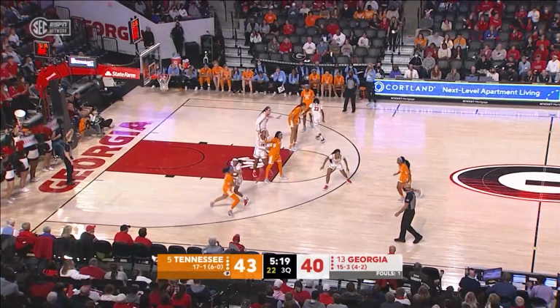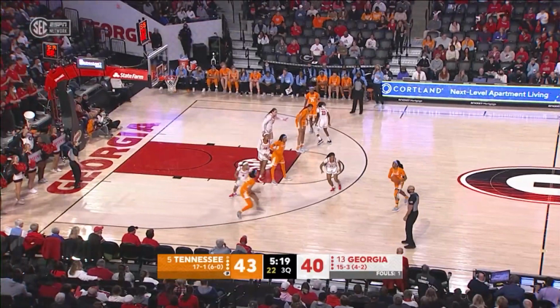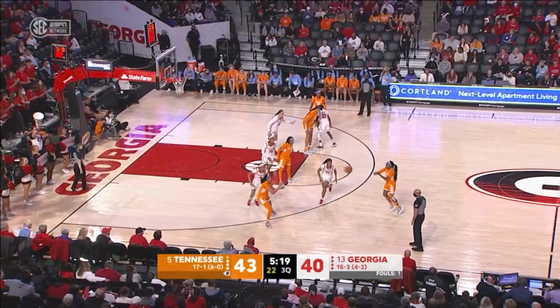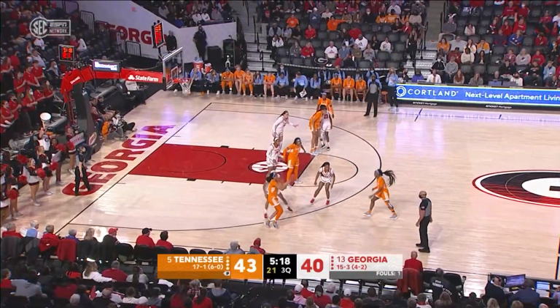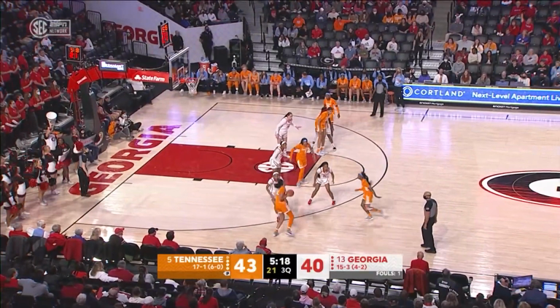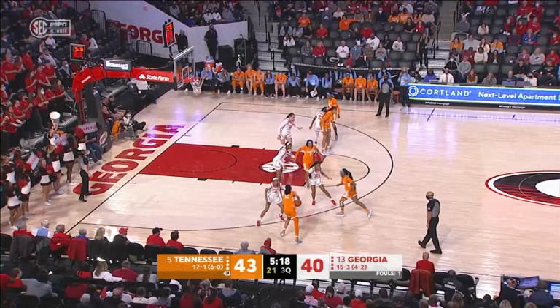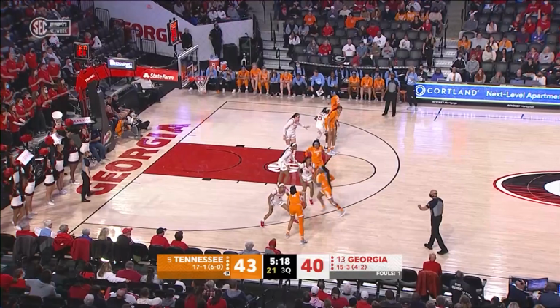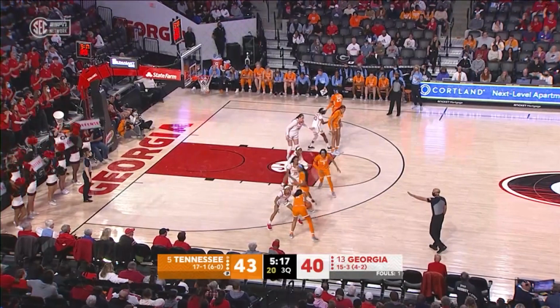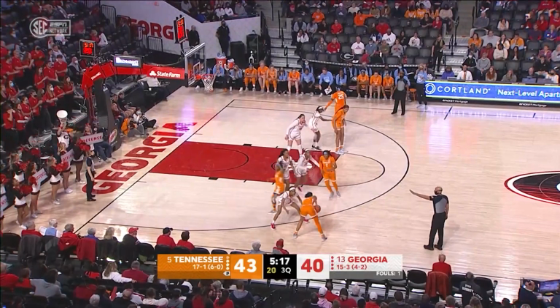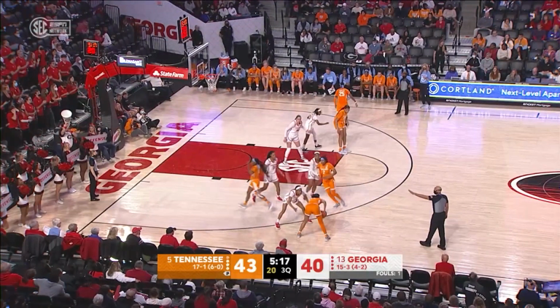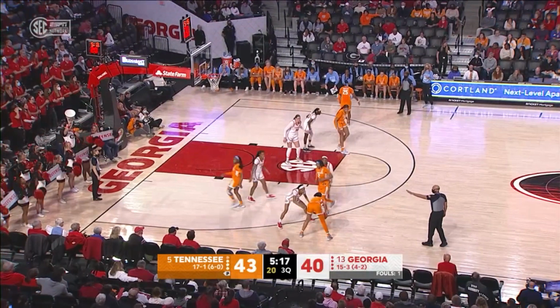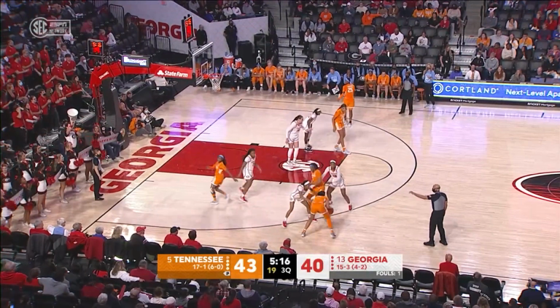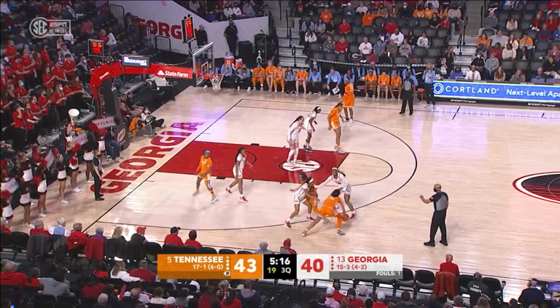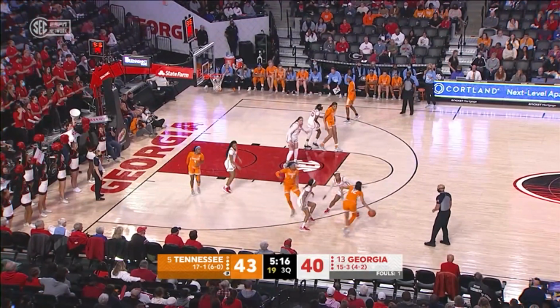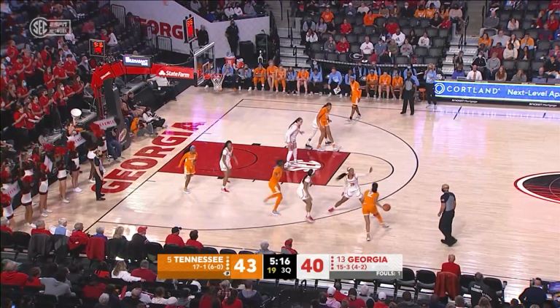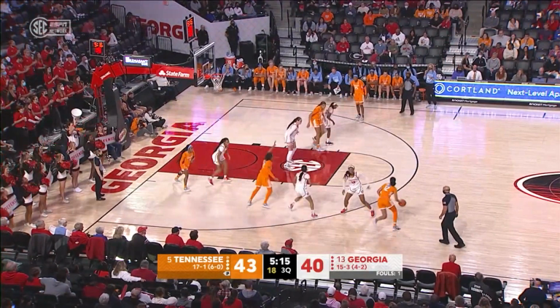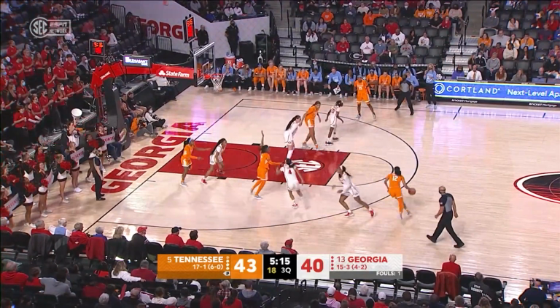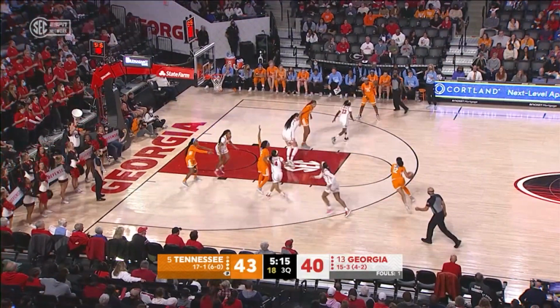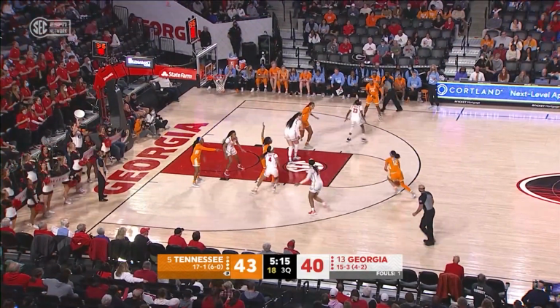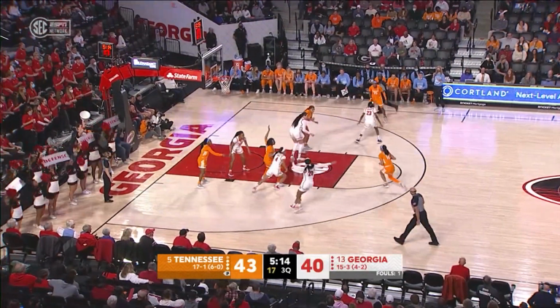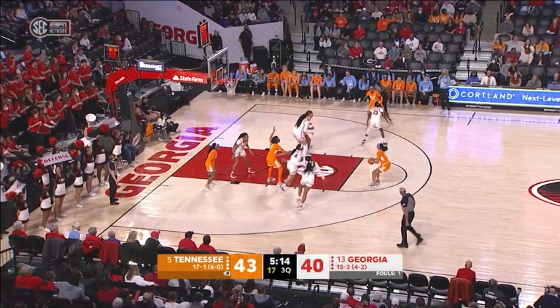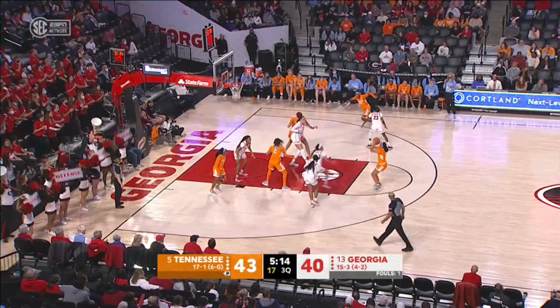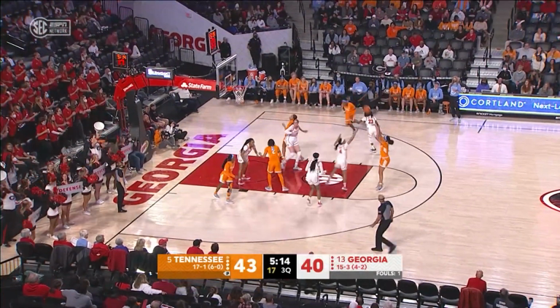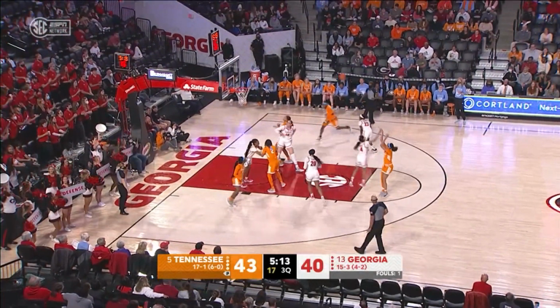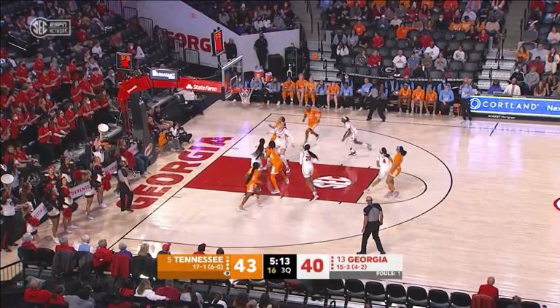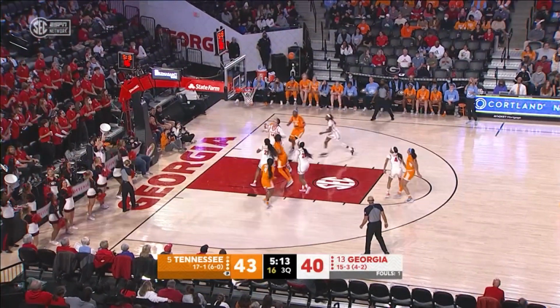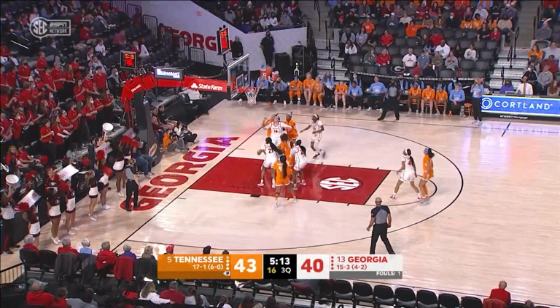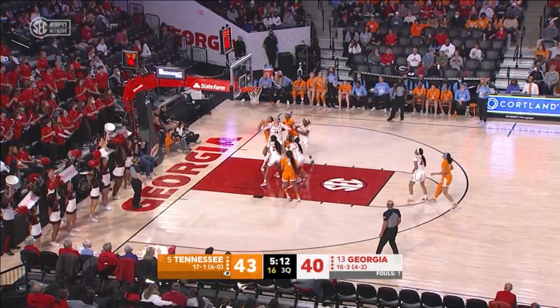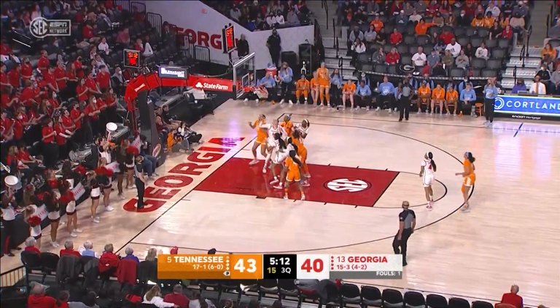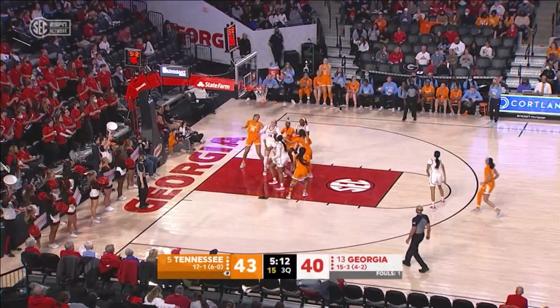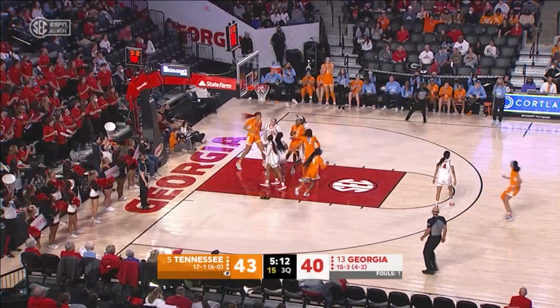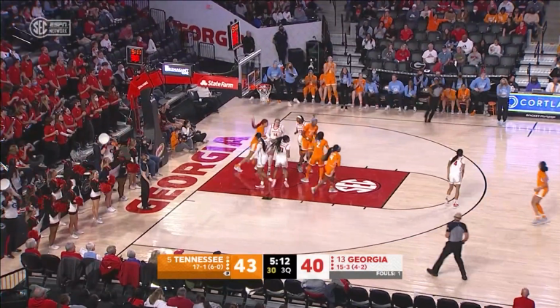And Tennessee with the ball up three. Here's Burrell on the left wing. Burrell dribbles left, they let her shoot, she does, from 16 and hits it.